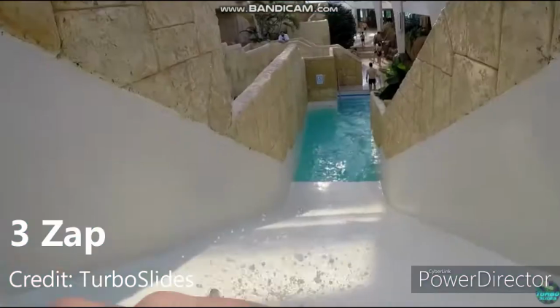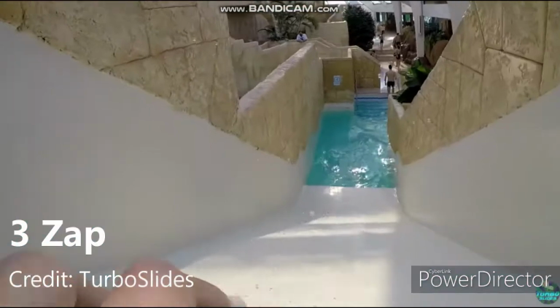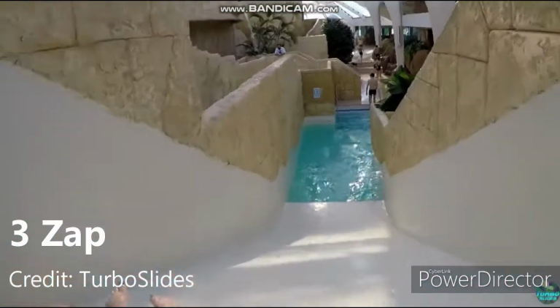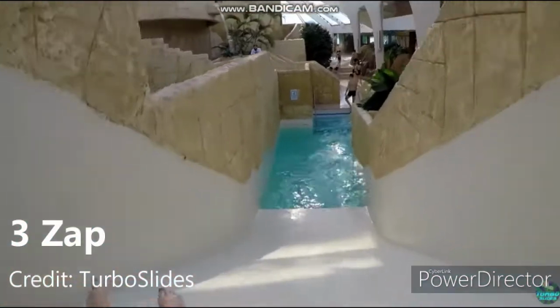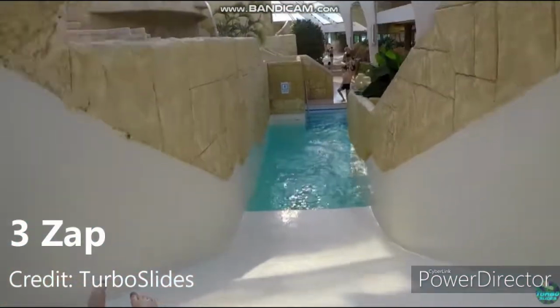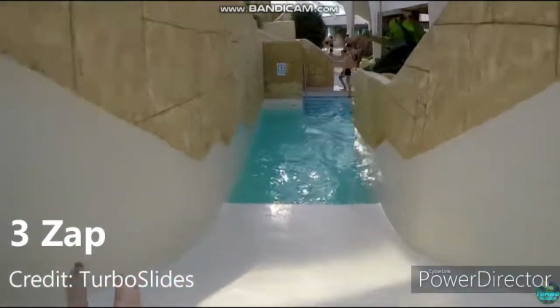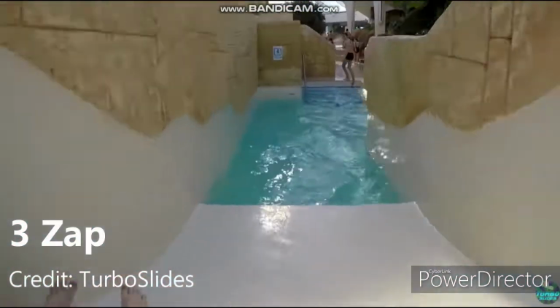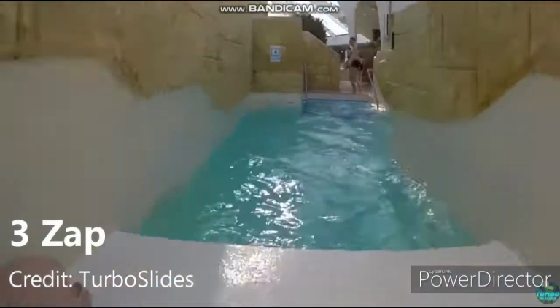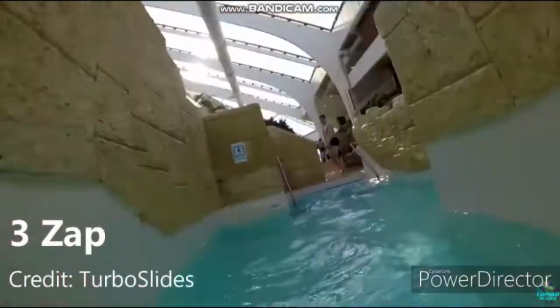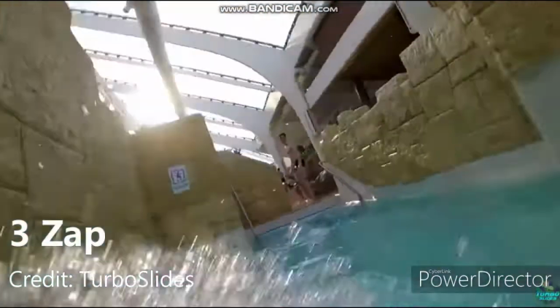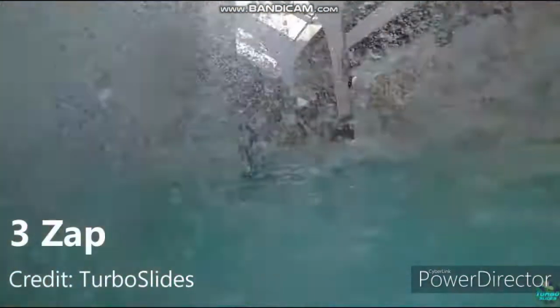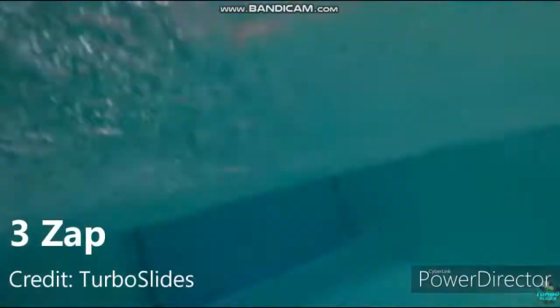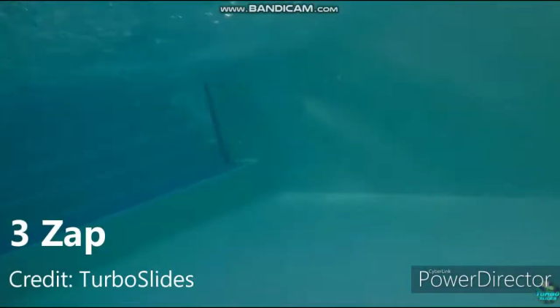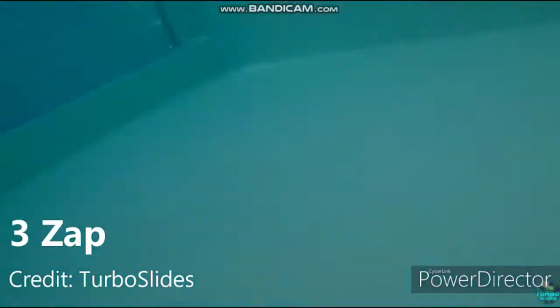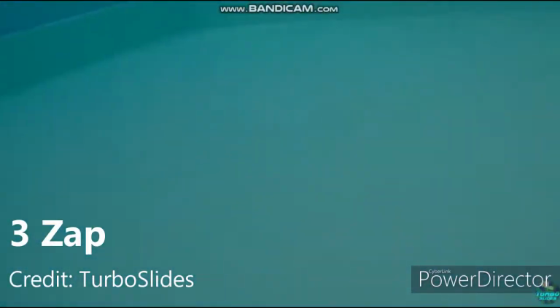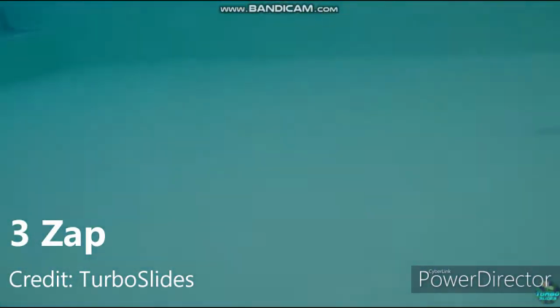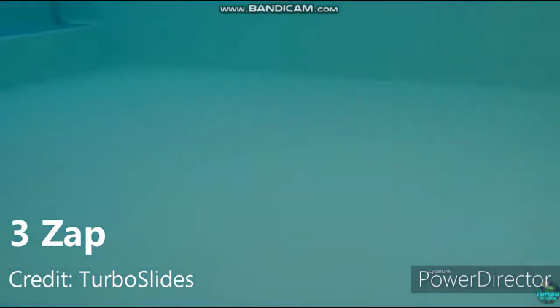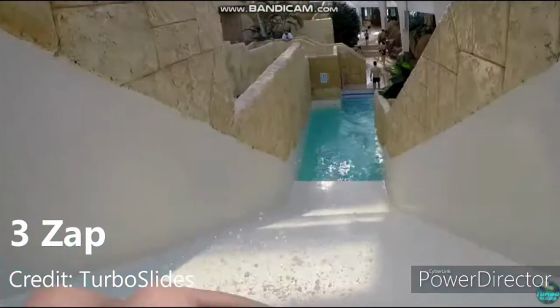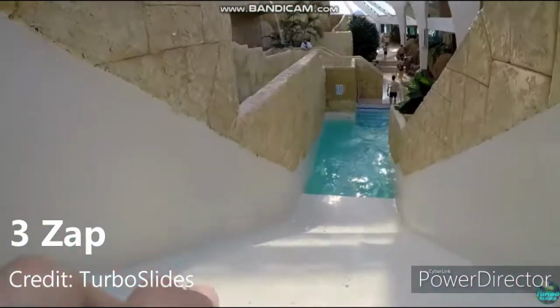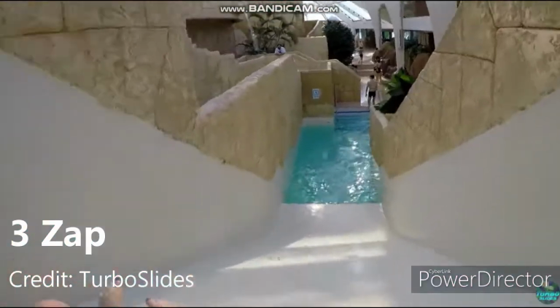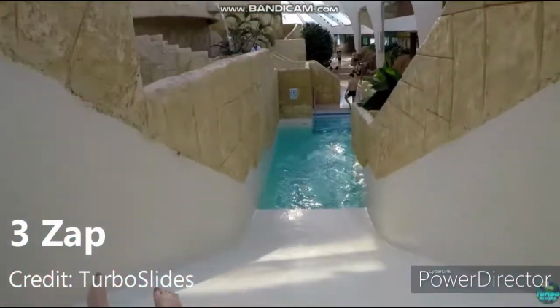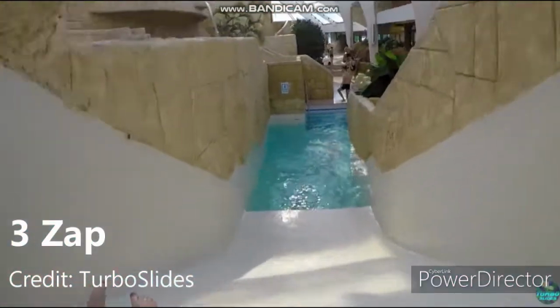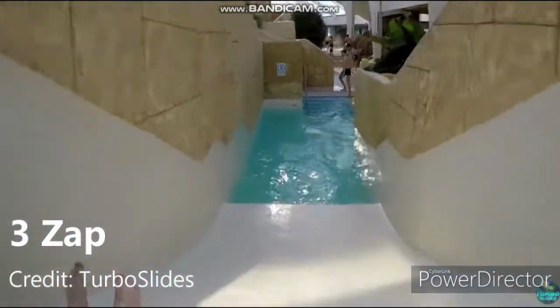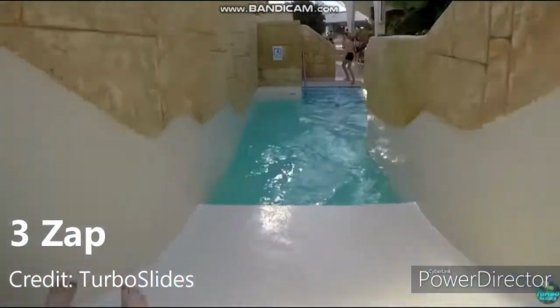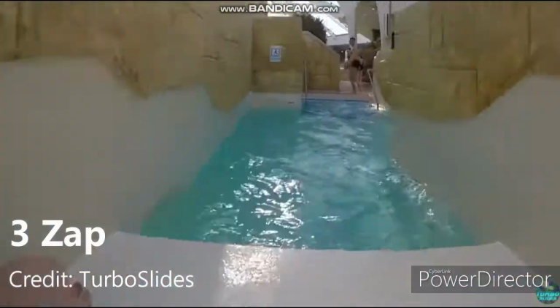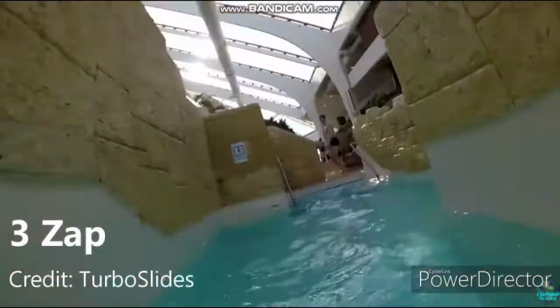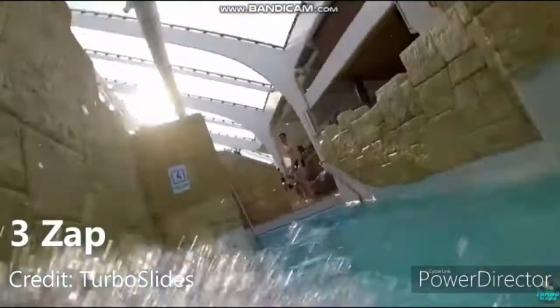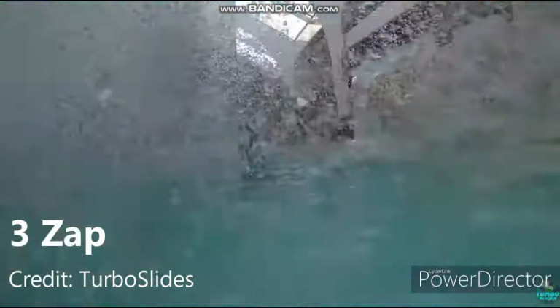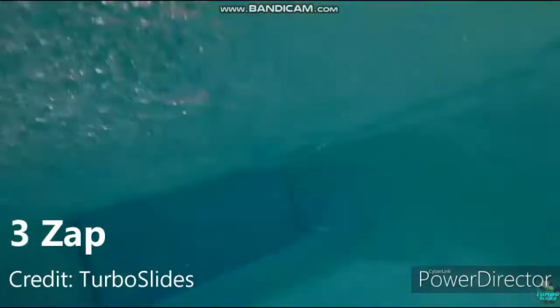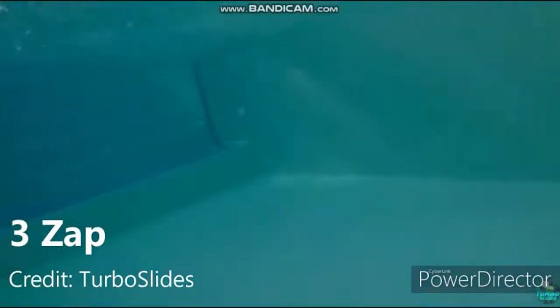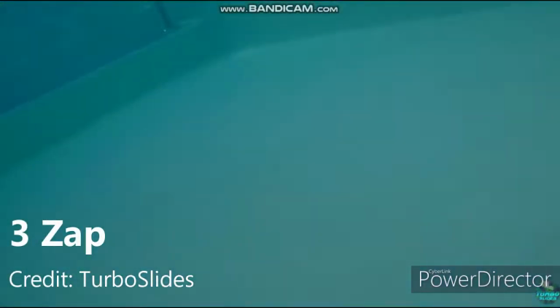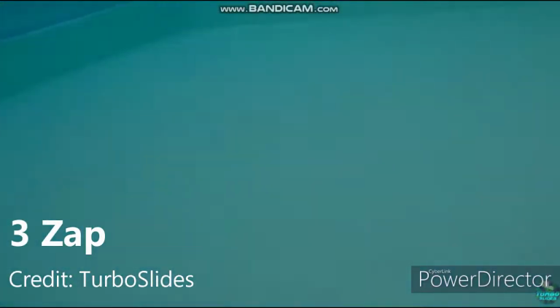Also the water is colder here which makes it a little bit more exhilarating. So yeah, I find this slide extremely fun.